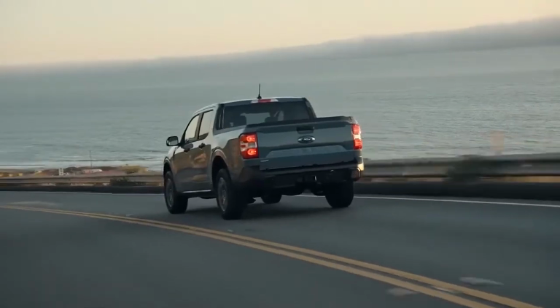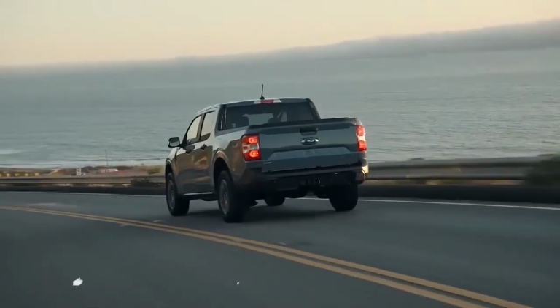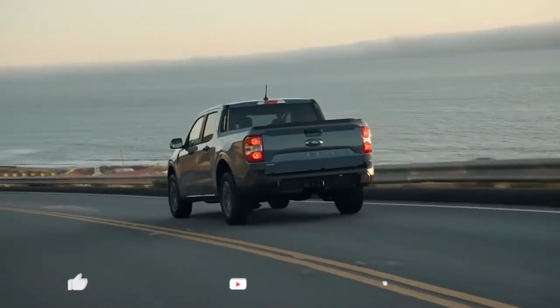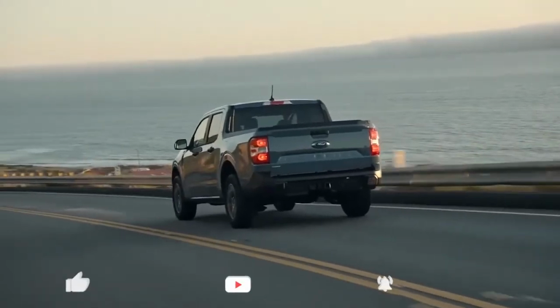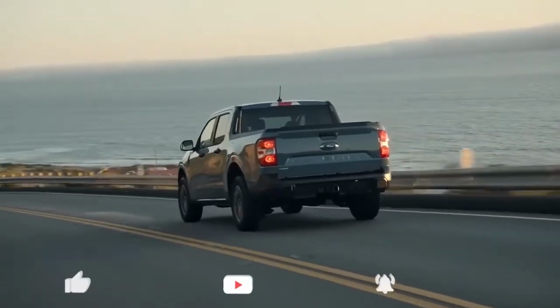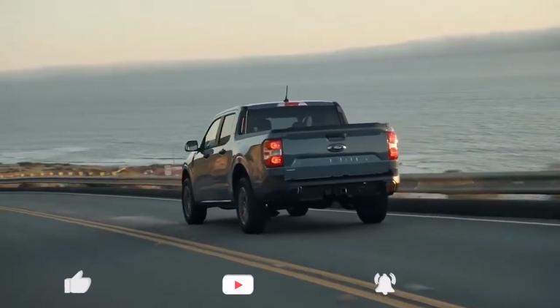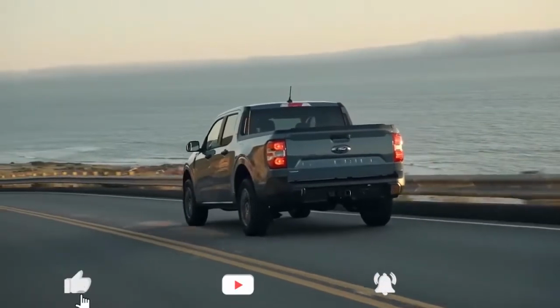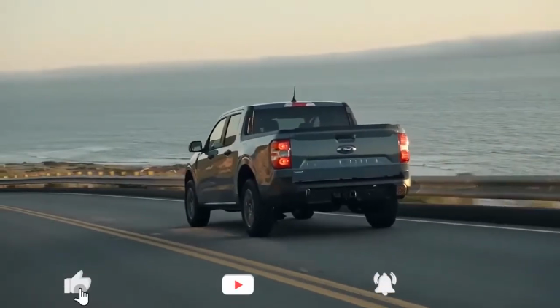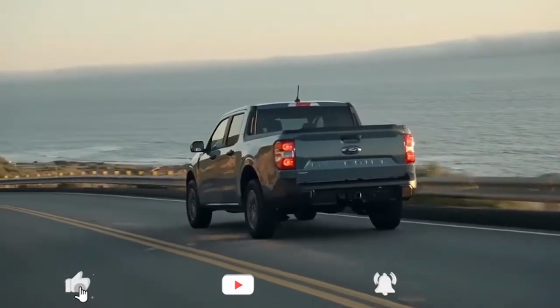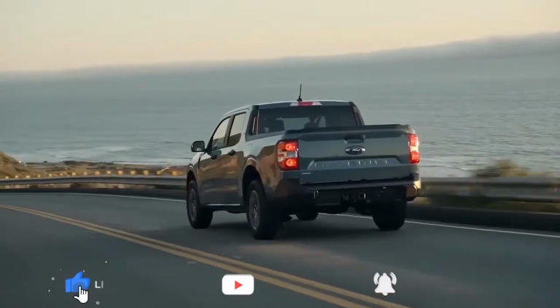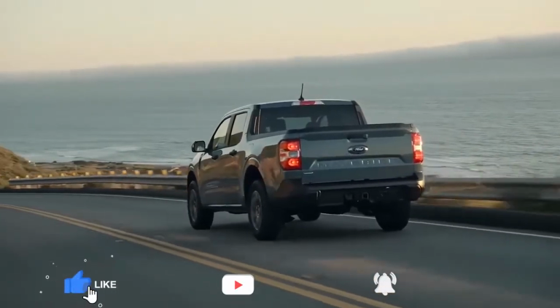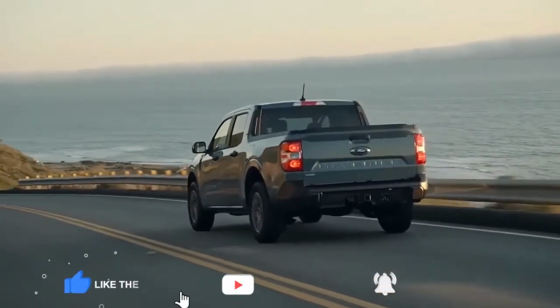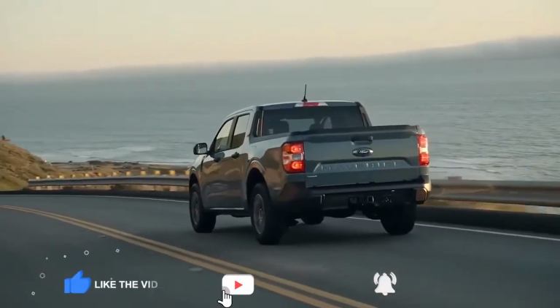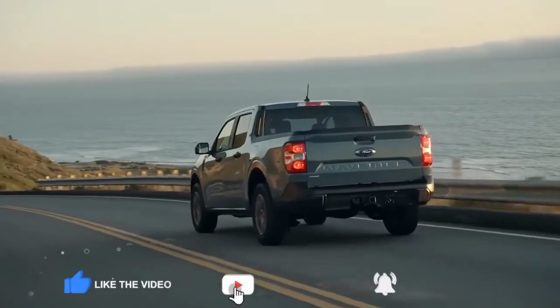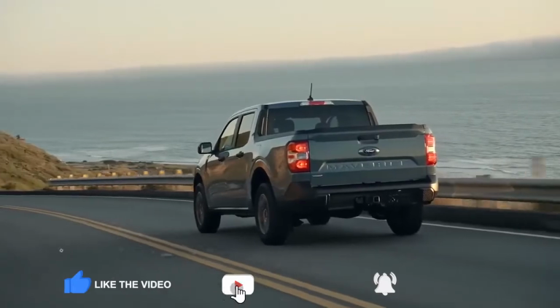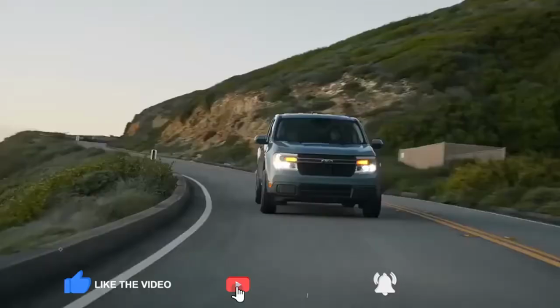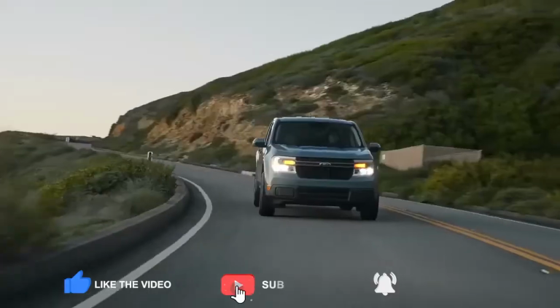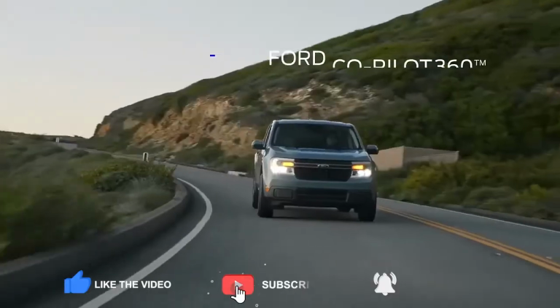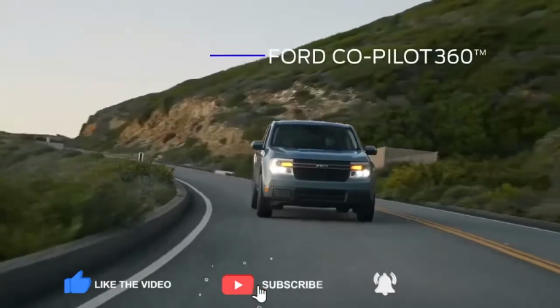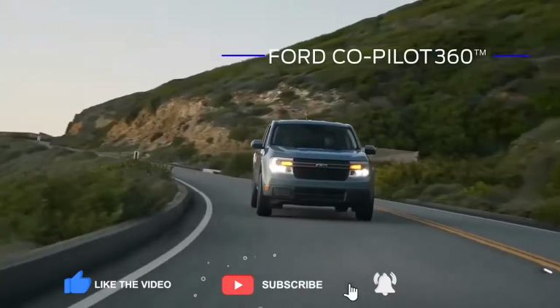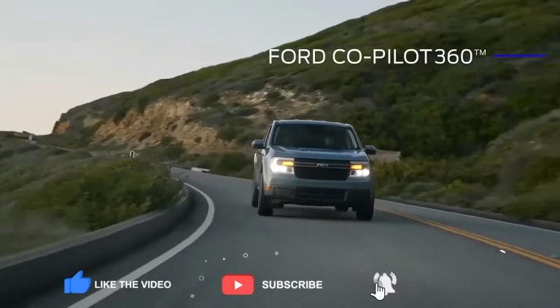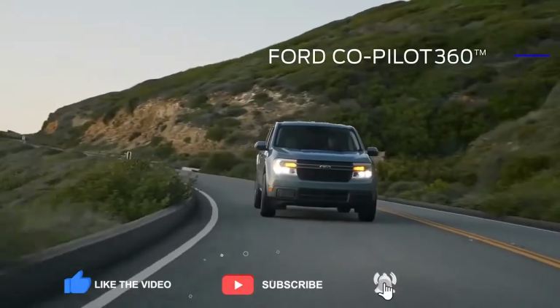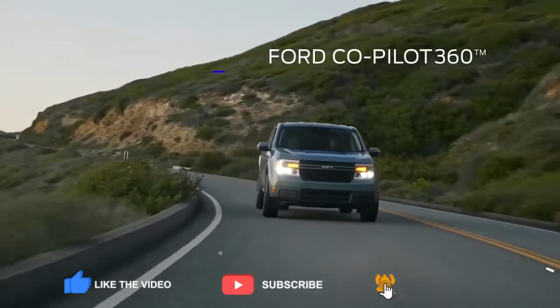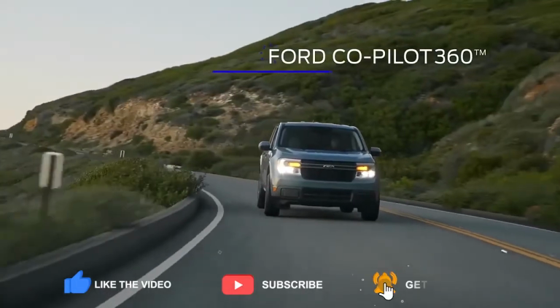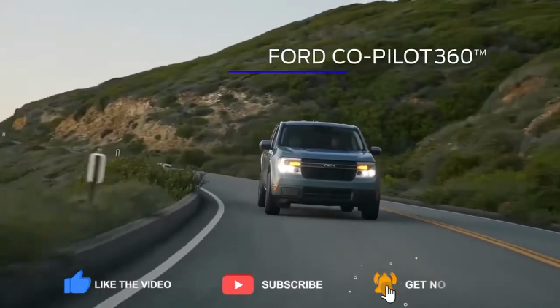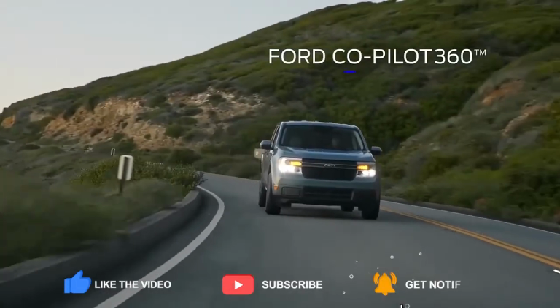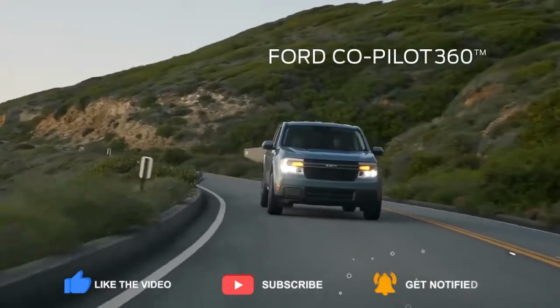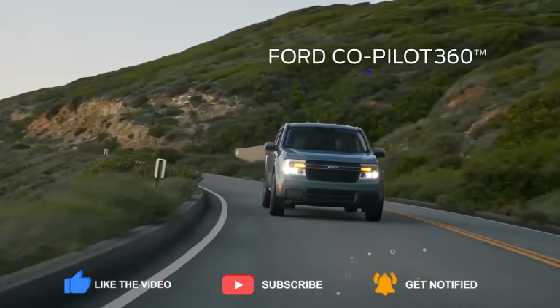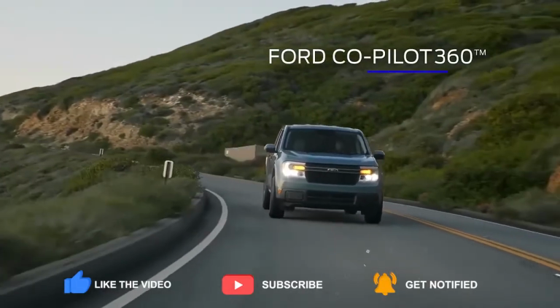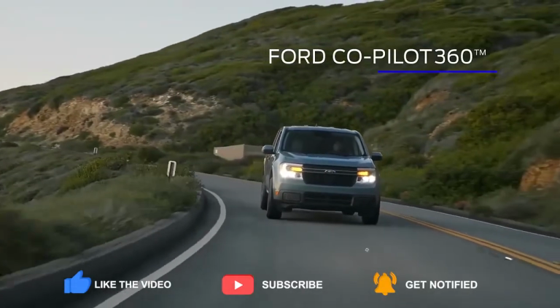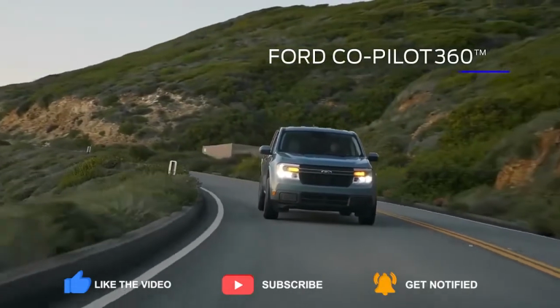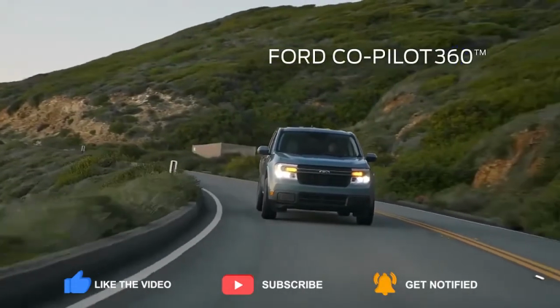While you have a moment, would you hit that subscribe button if you like these updates, and also hit that like button too. We really appreciate it.